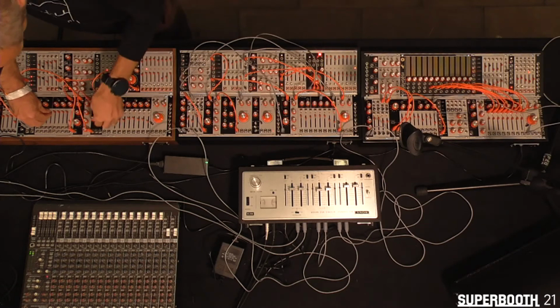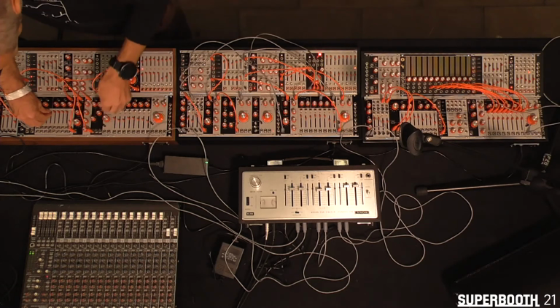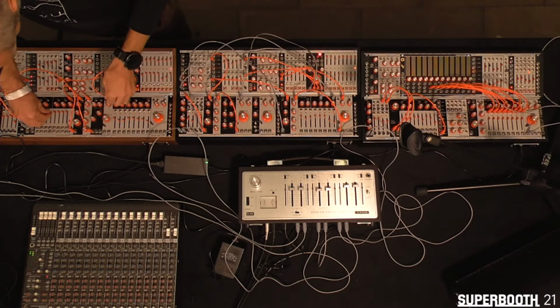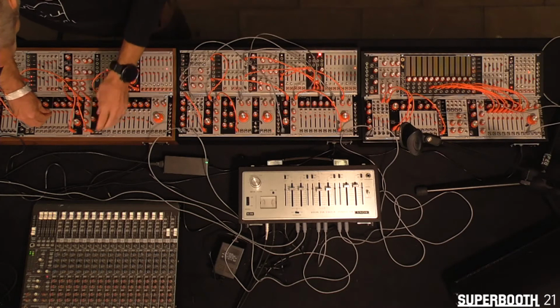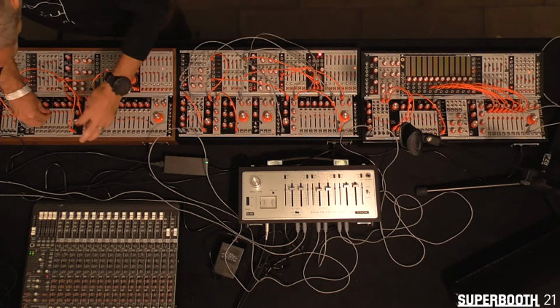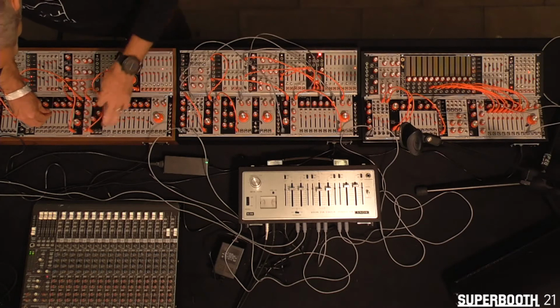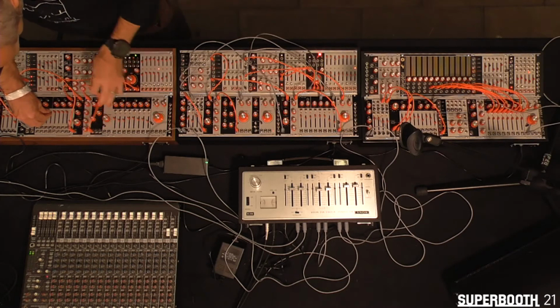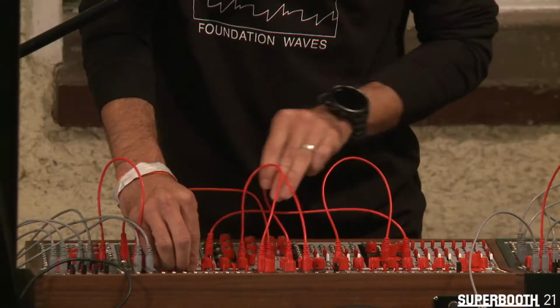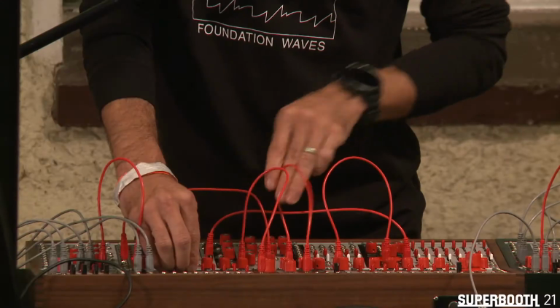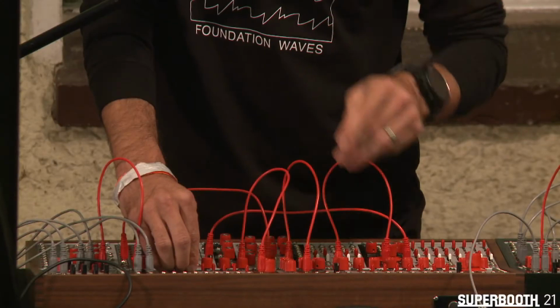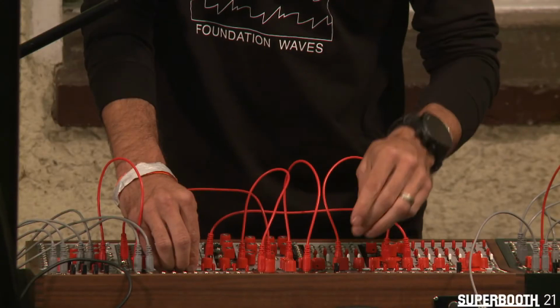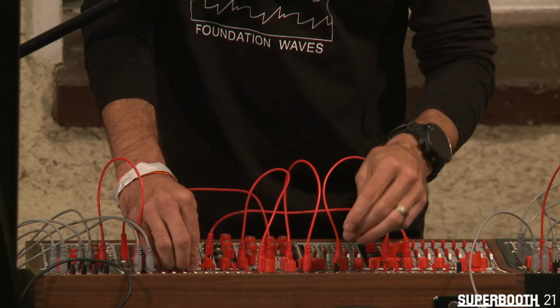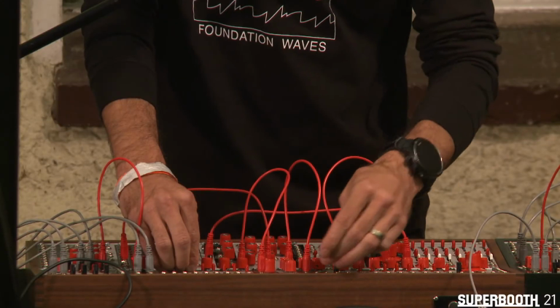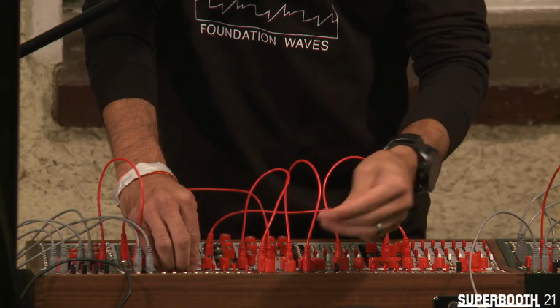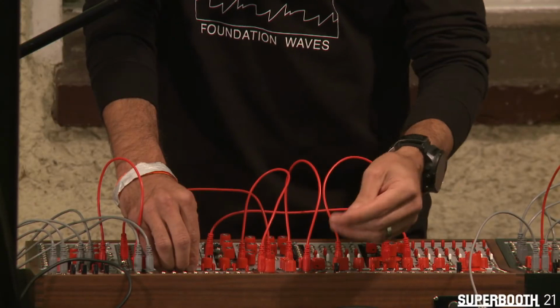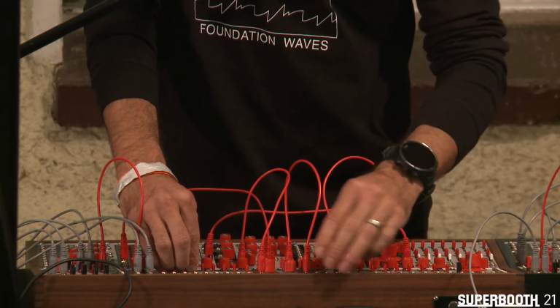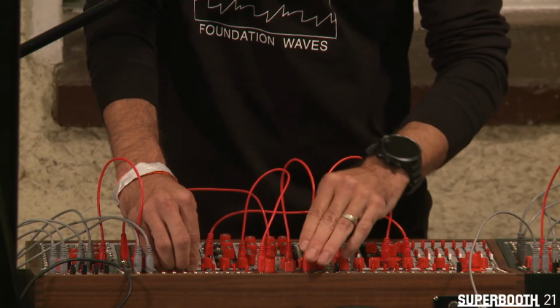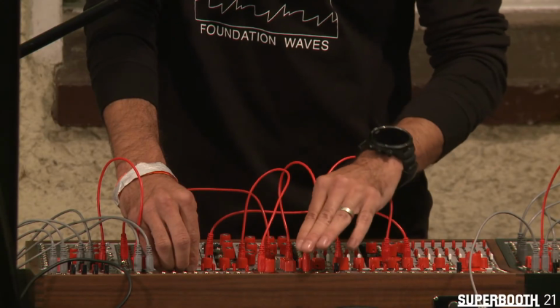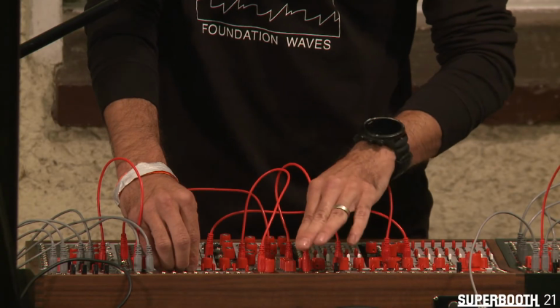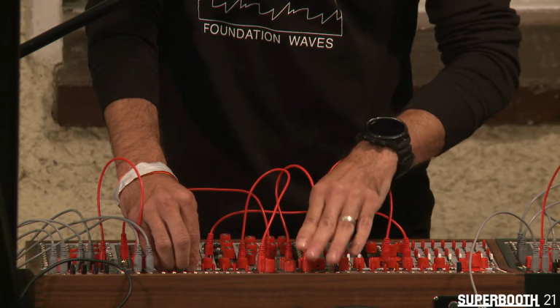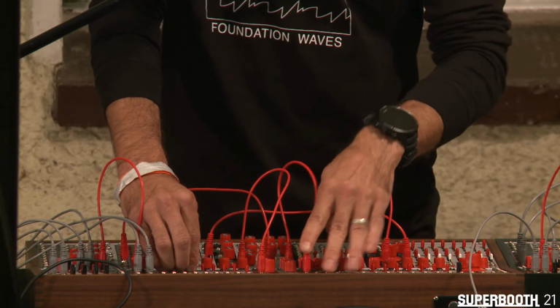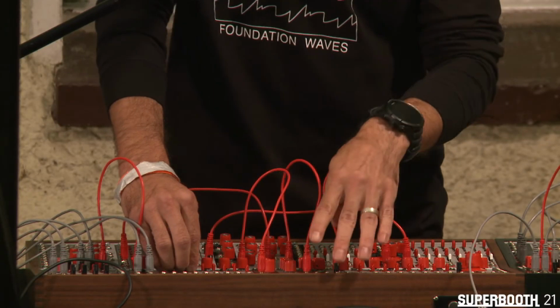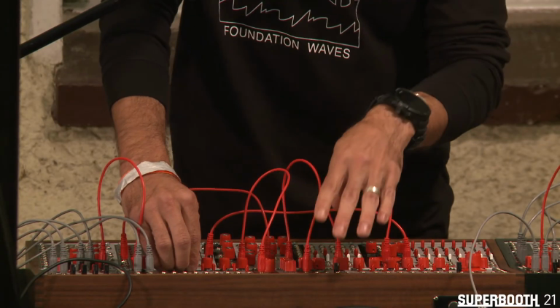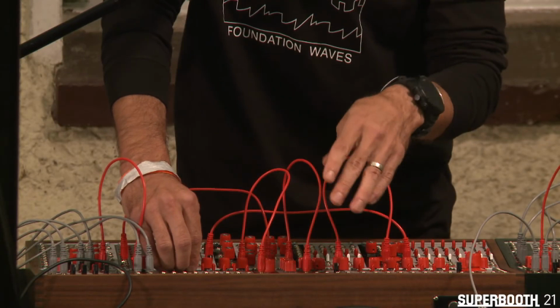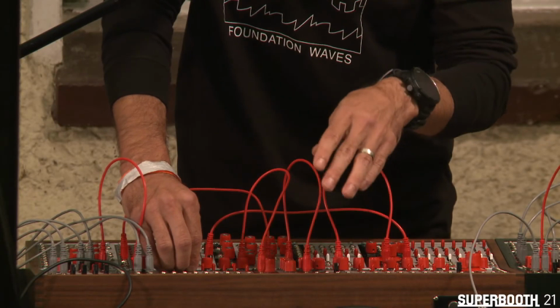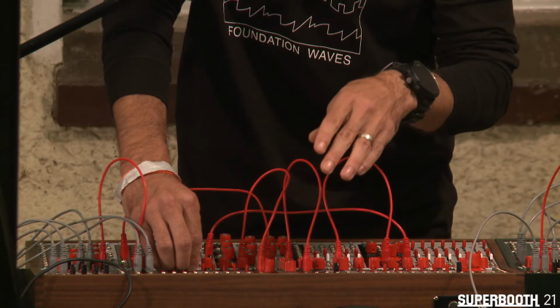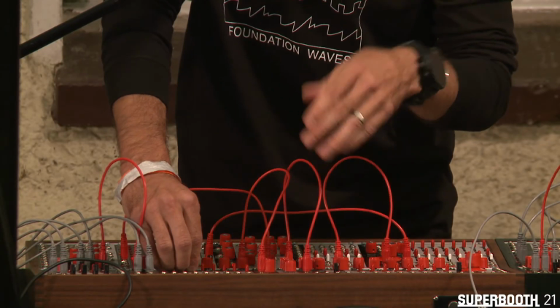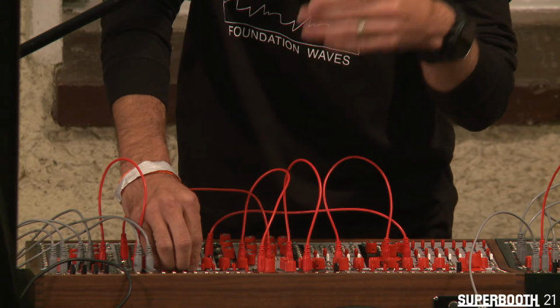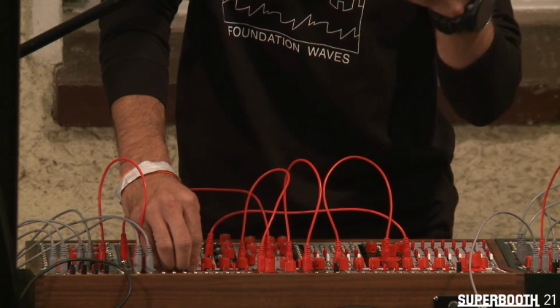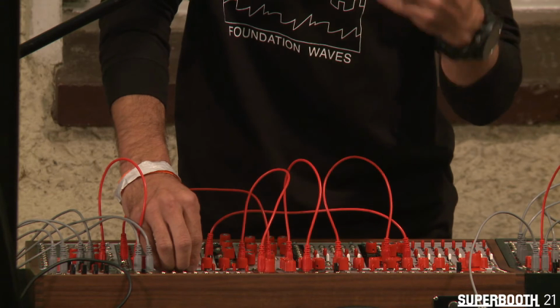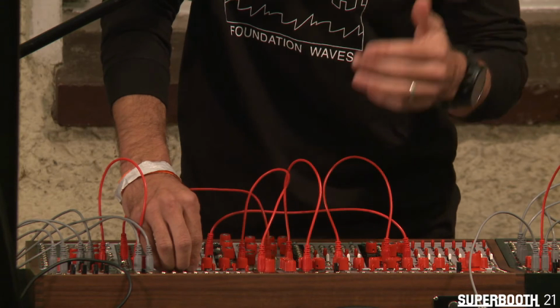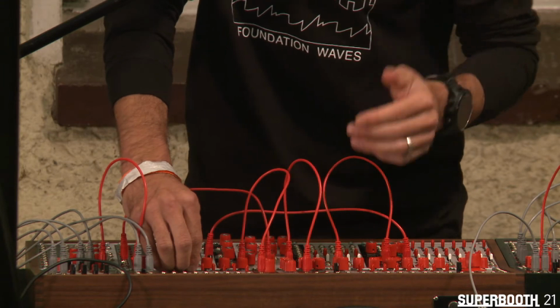This patch is actually using the foundation oscillator as the sound source.